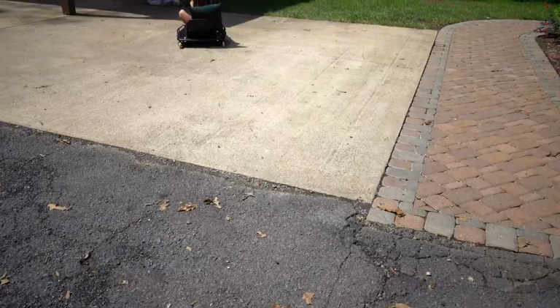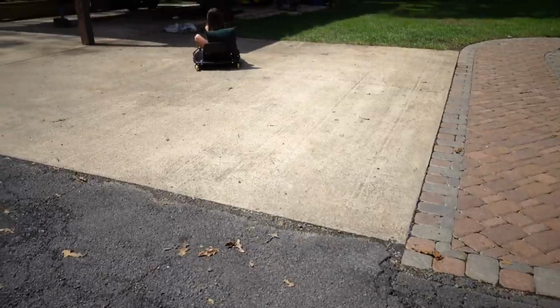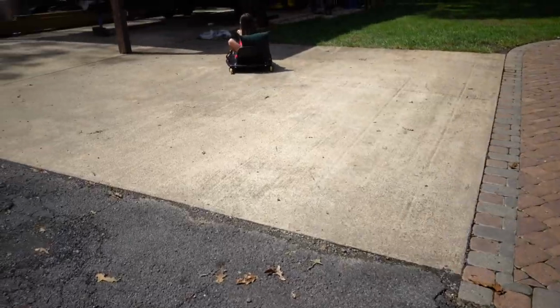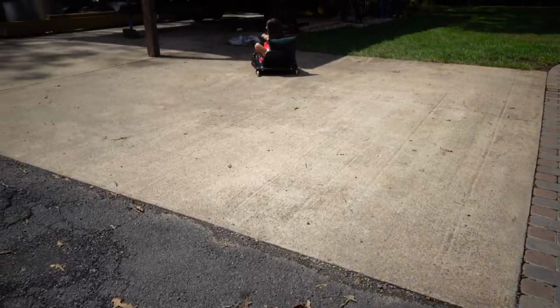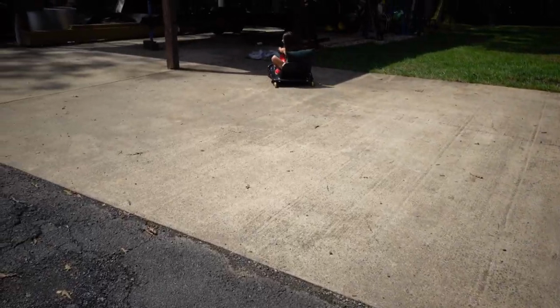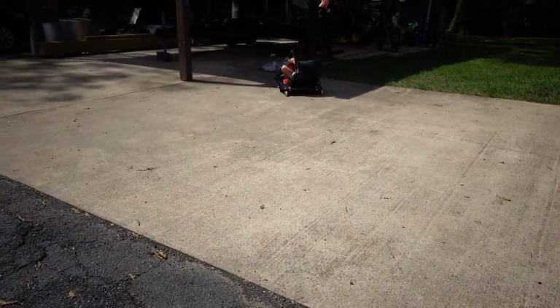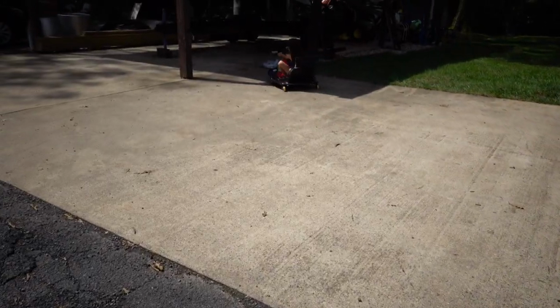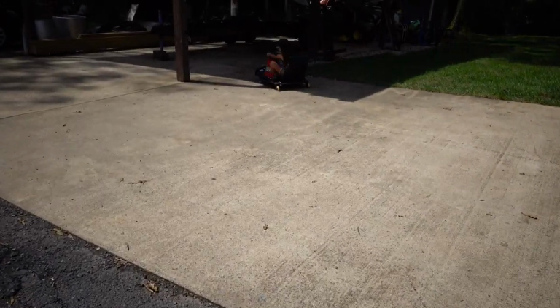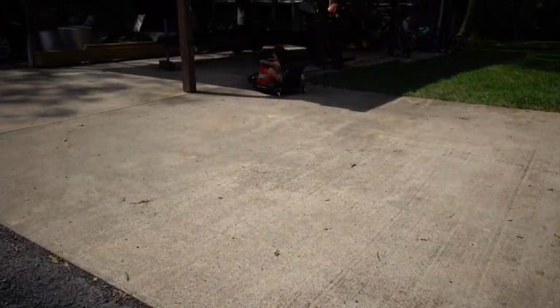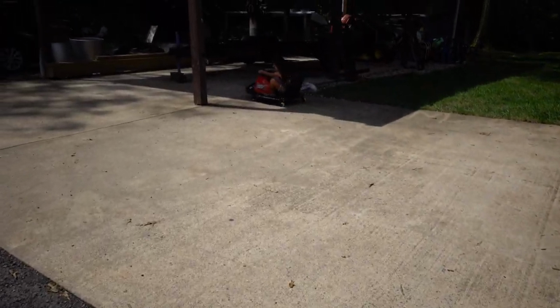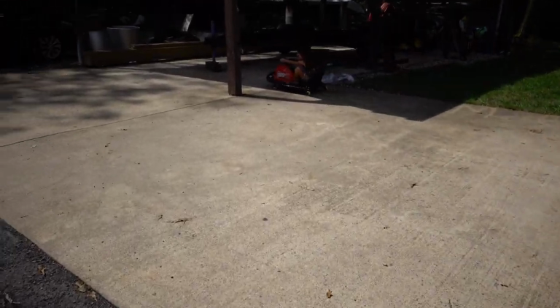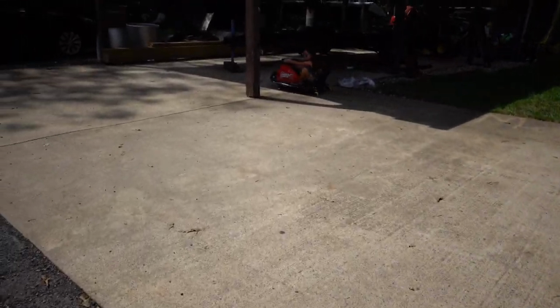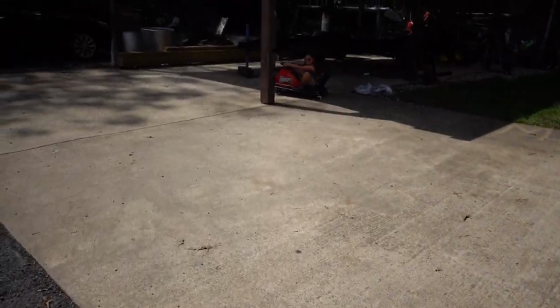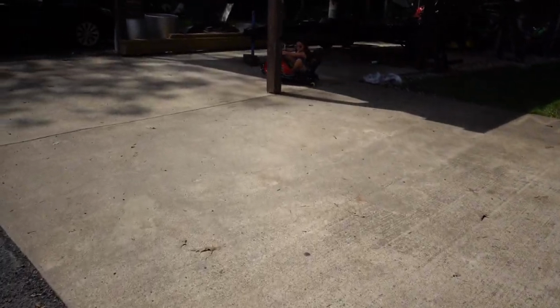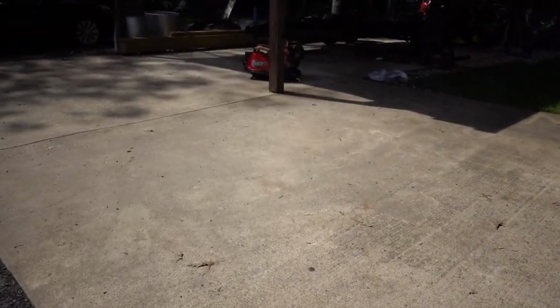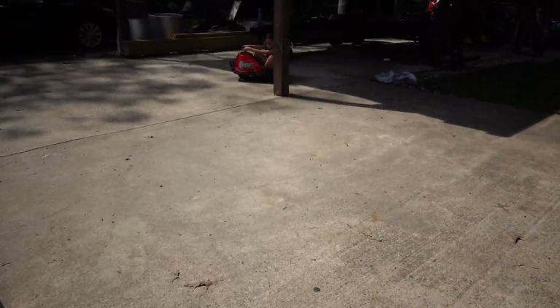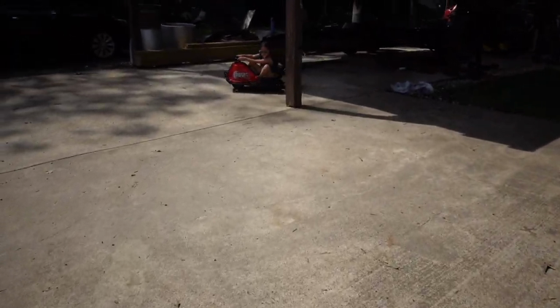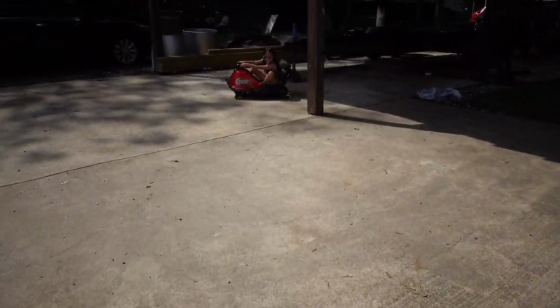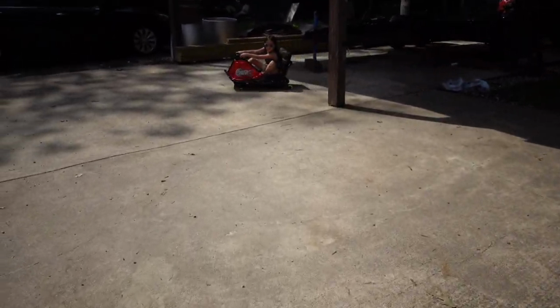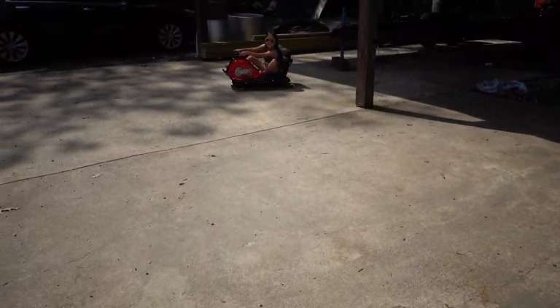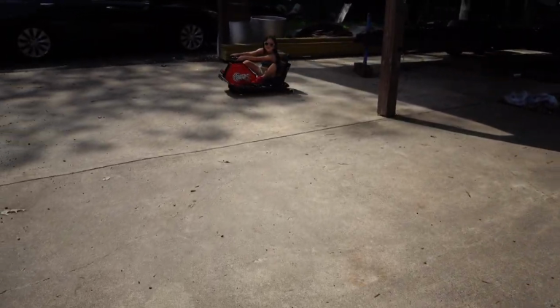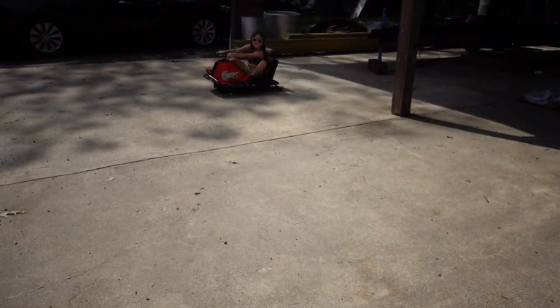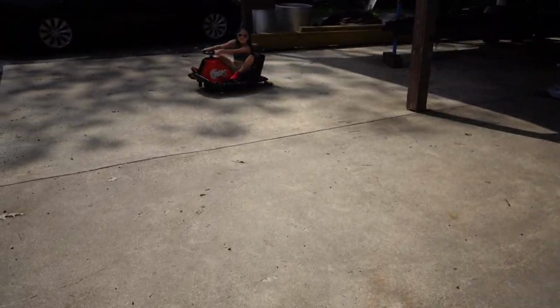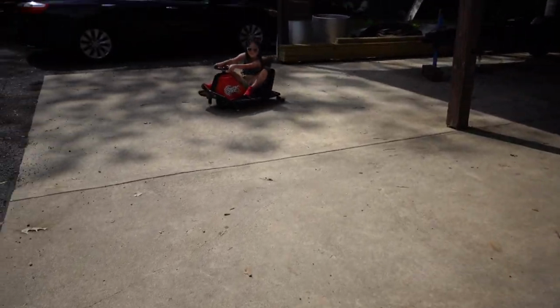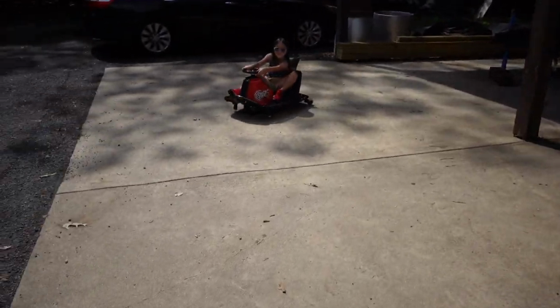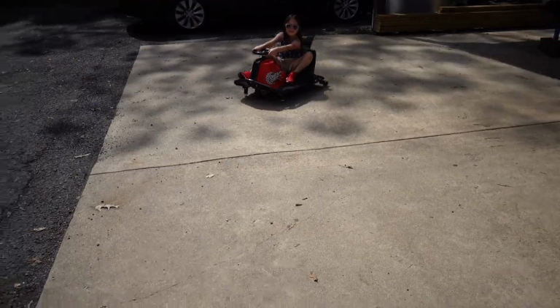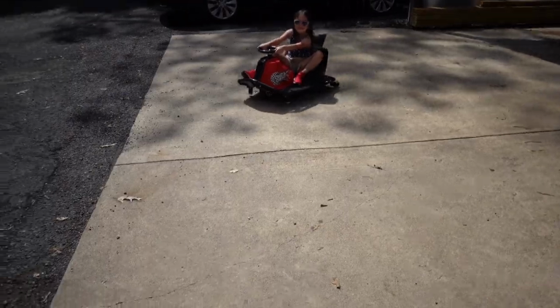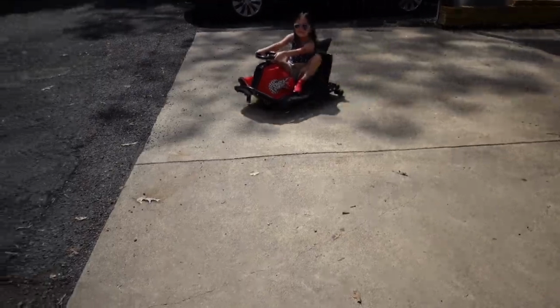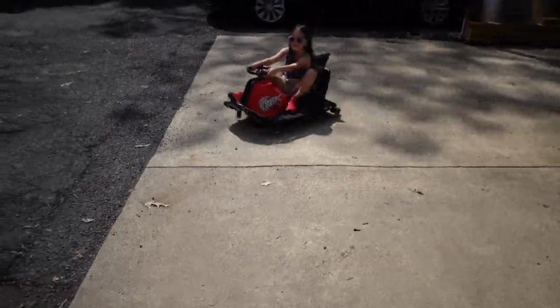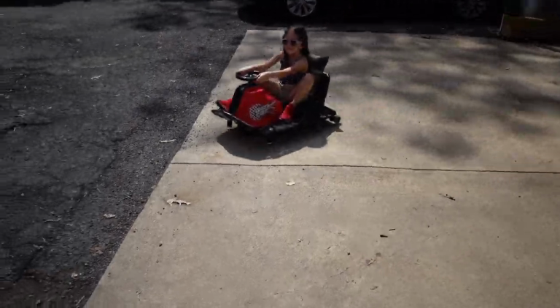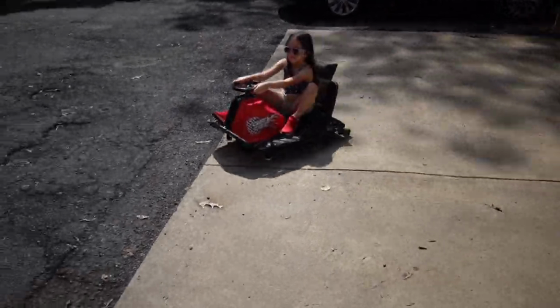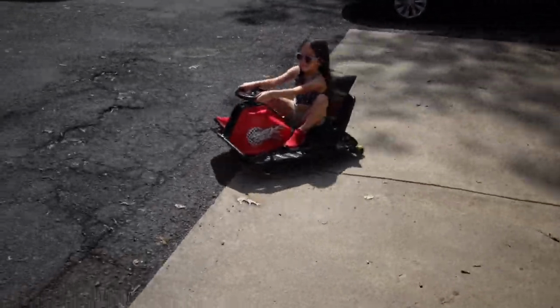I'm going to wait till she's done riding her cart to start working on it.